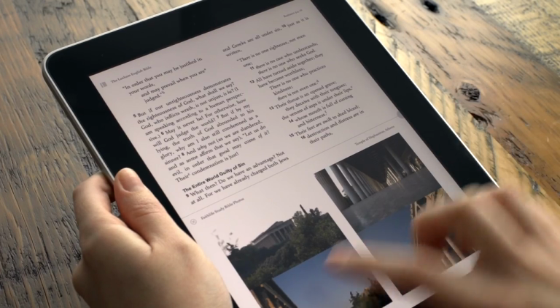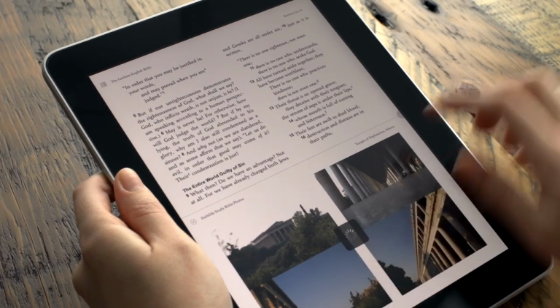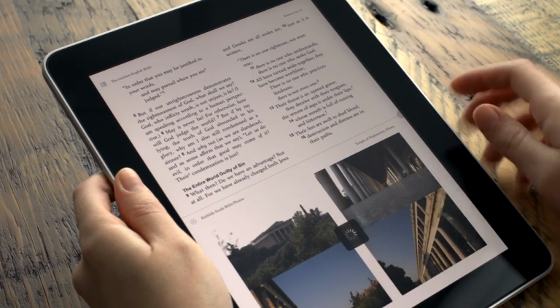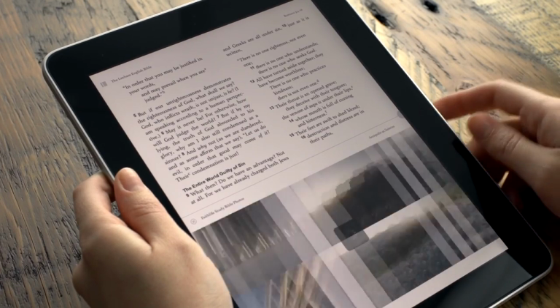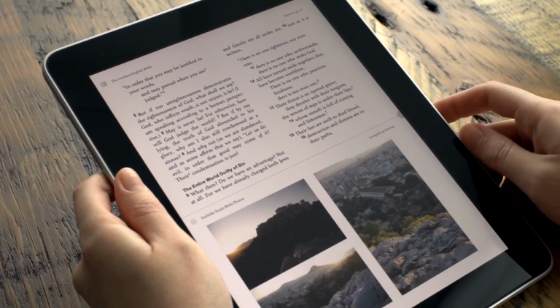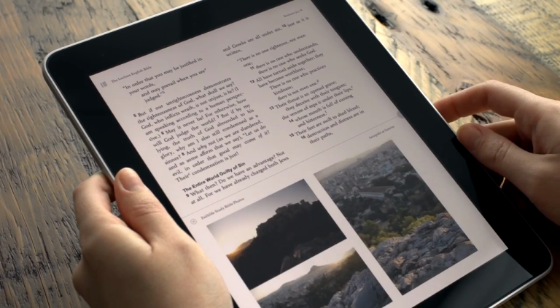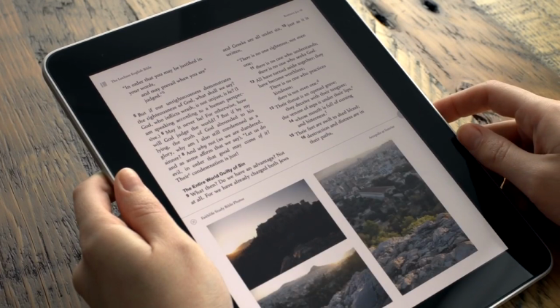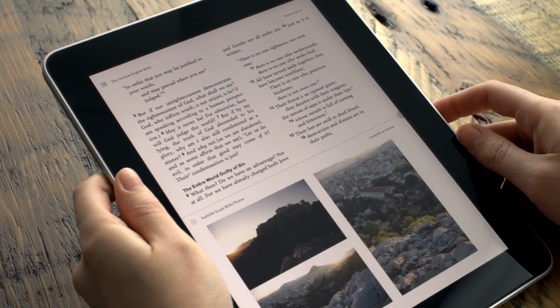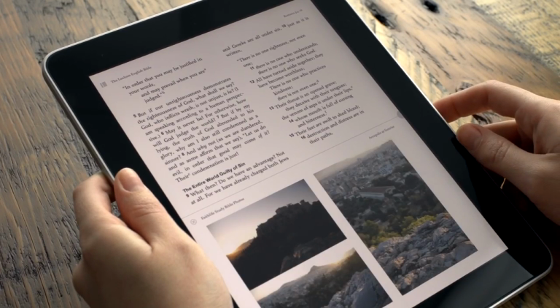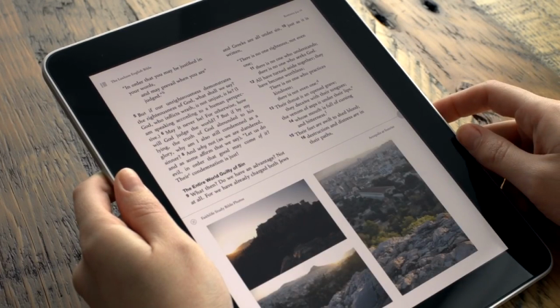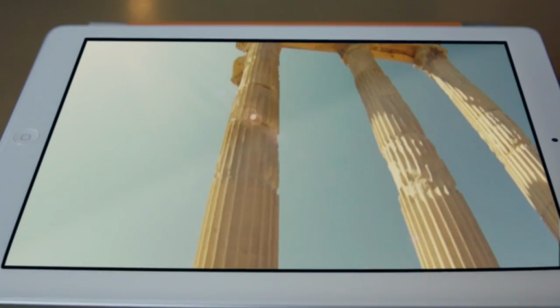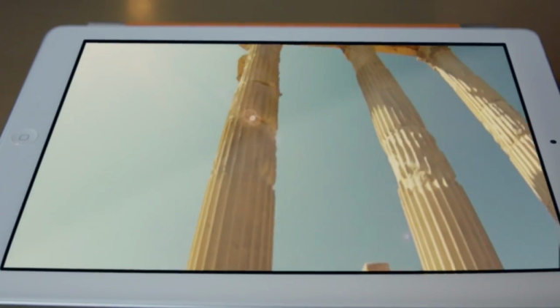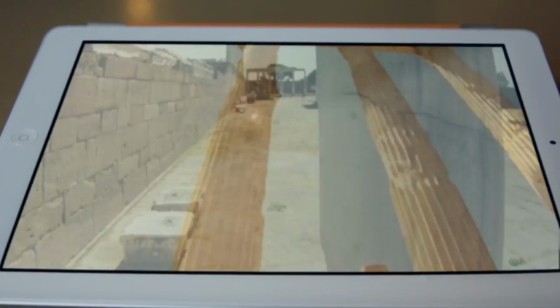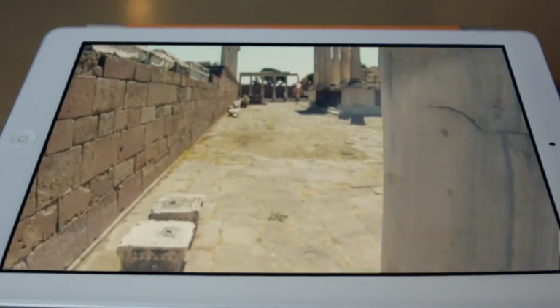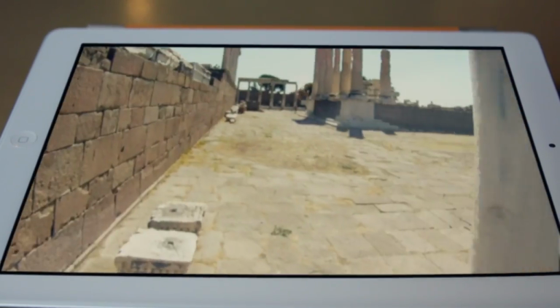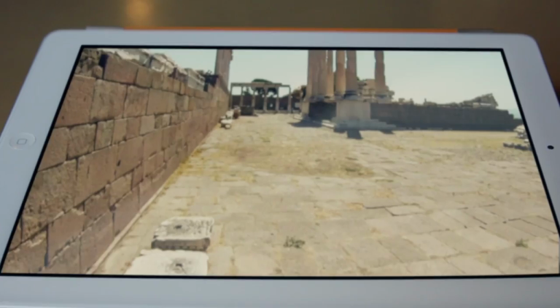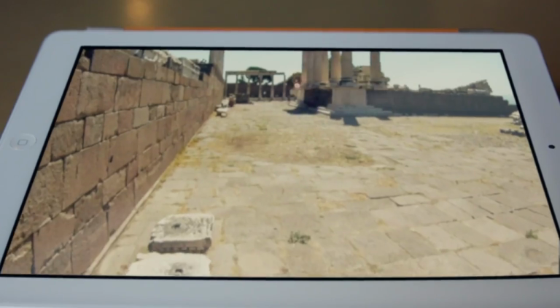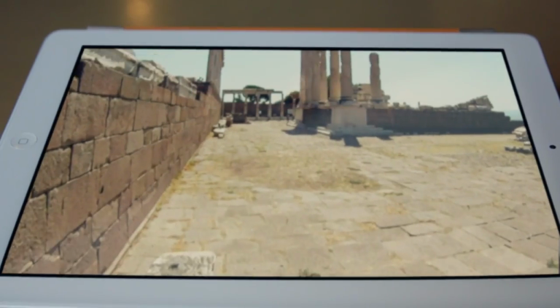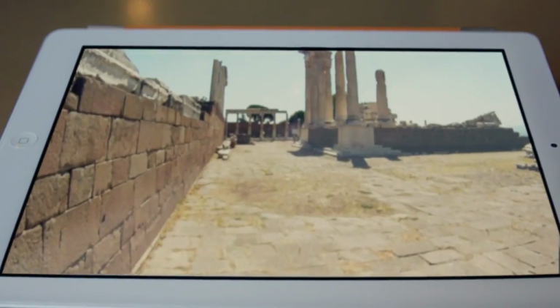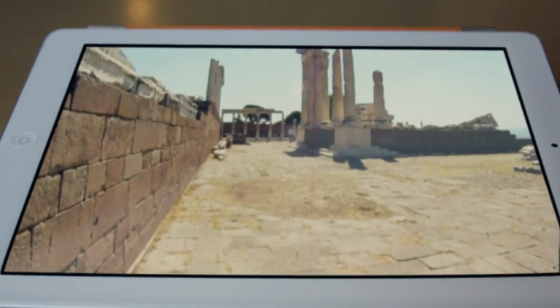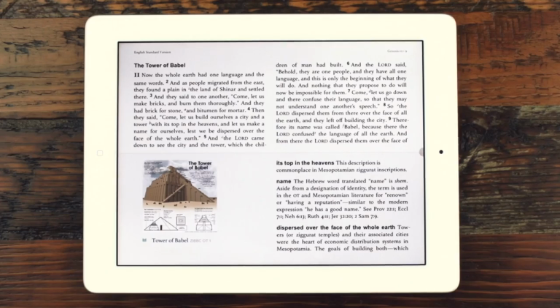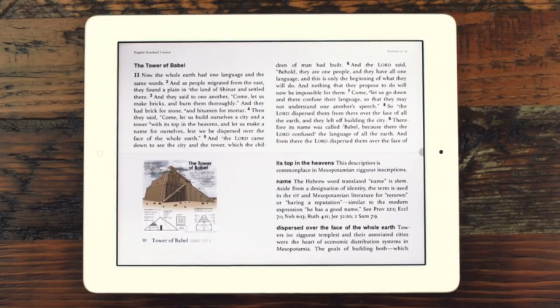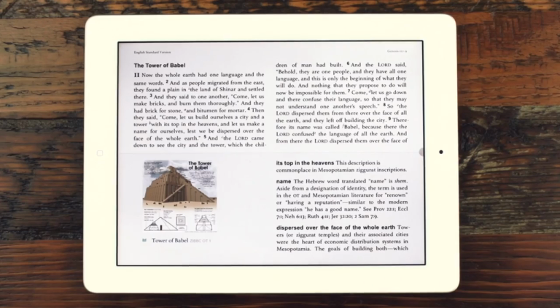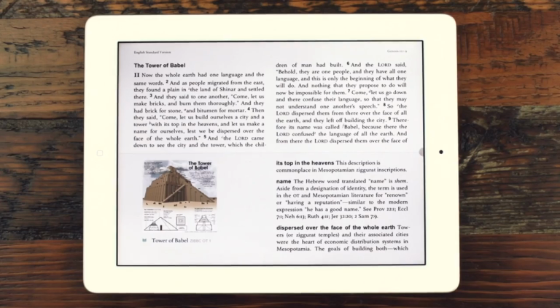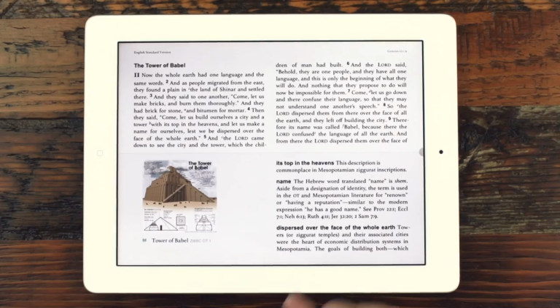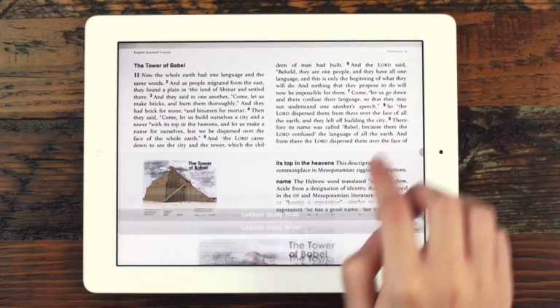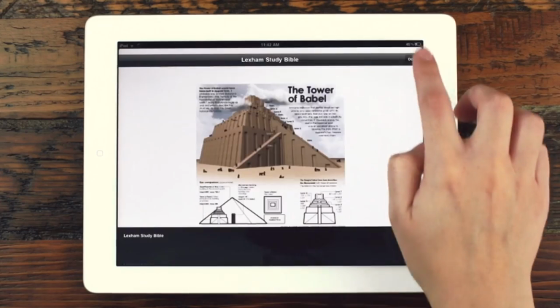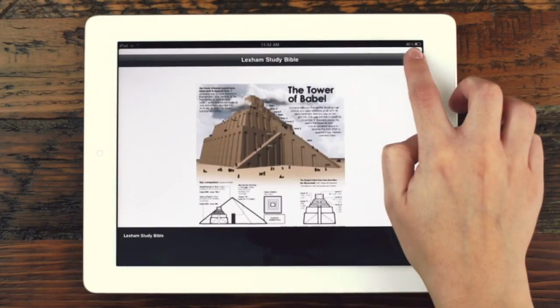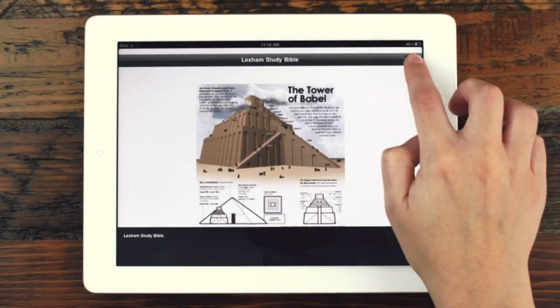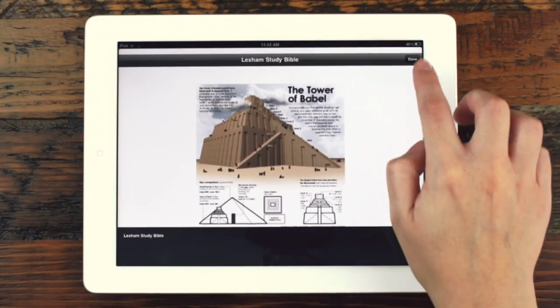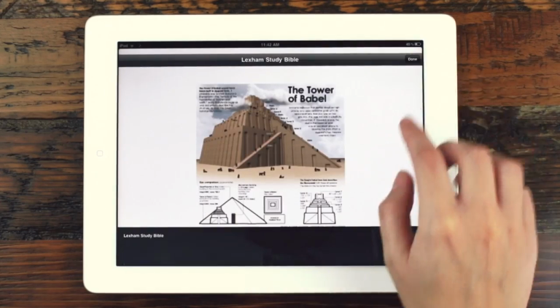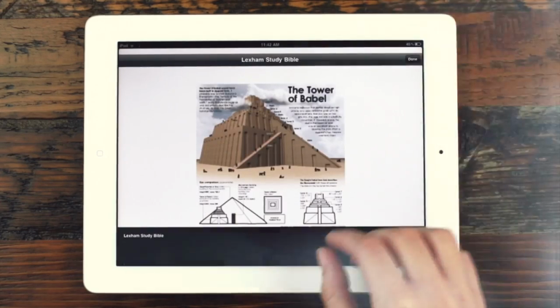And of course, a great collection of photos, videos, and brand new infographics is just a tap away.